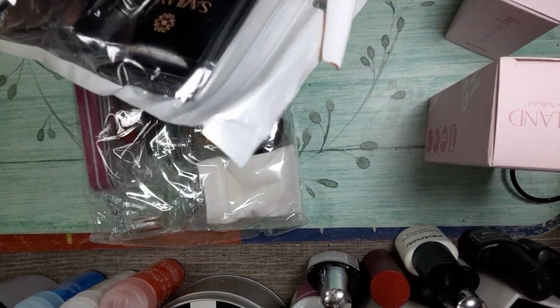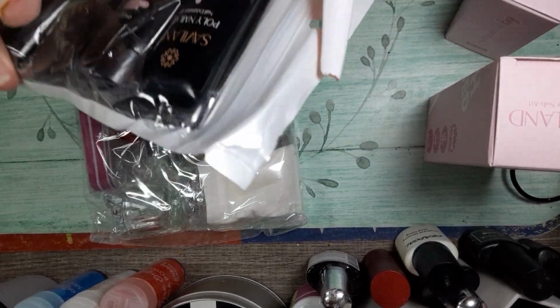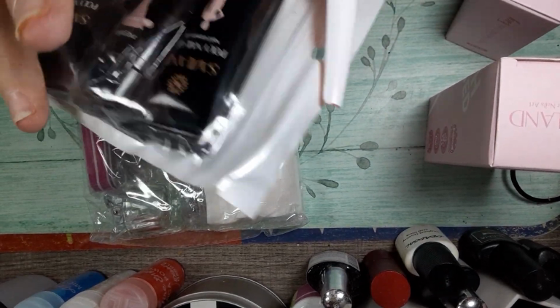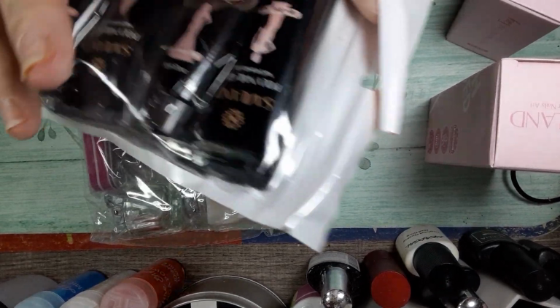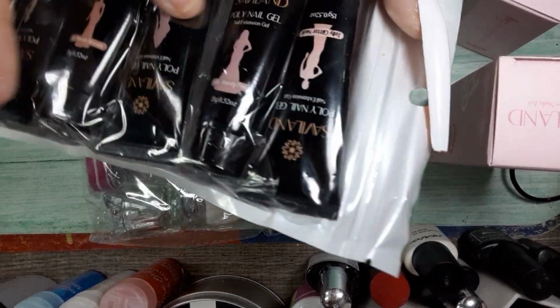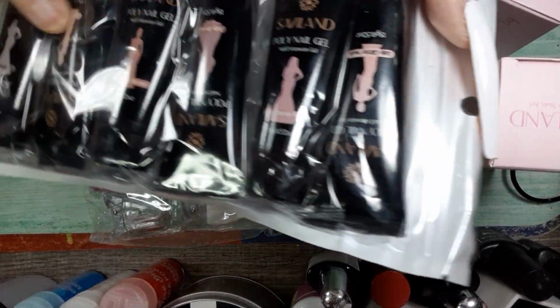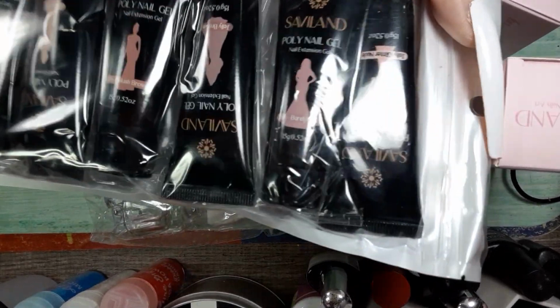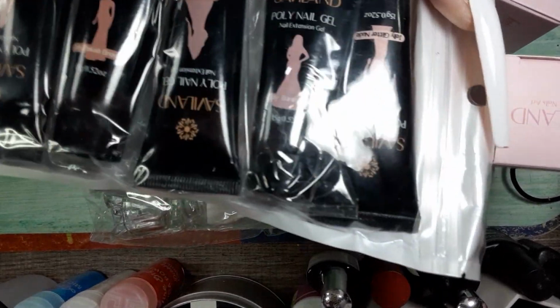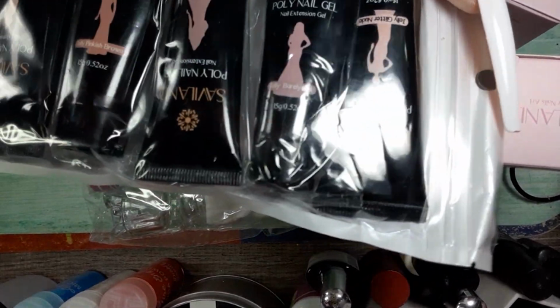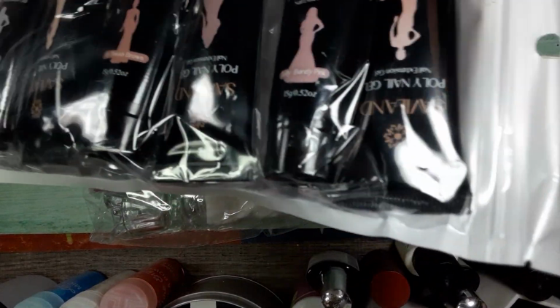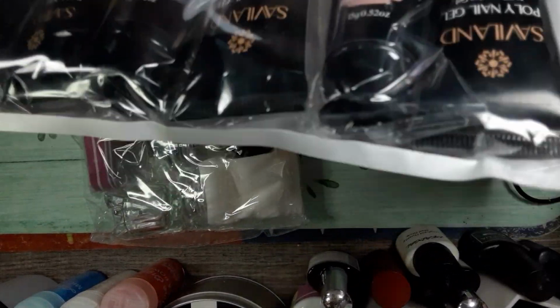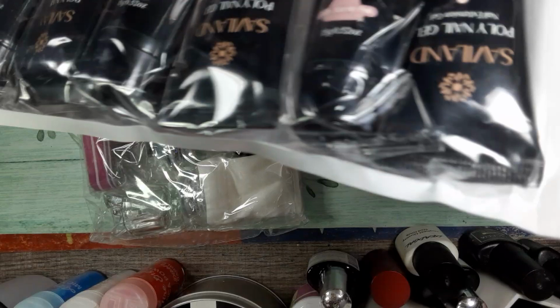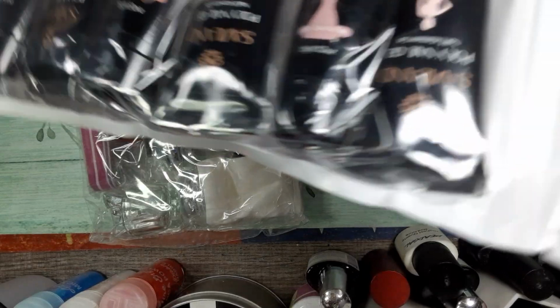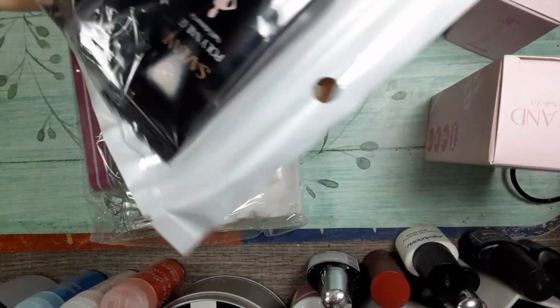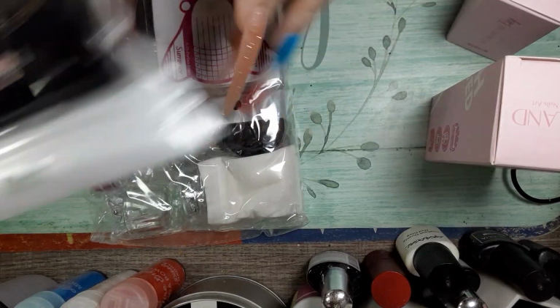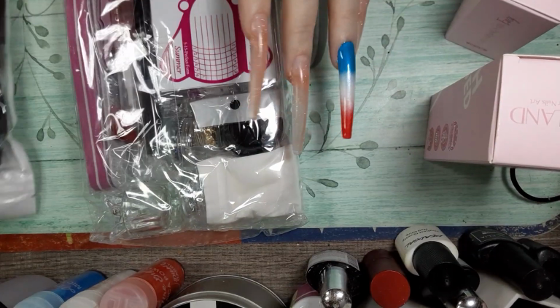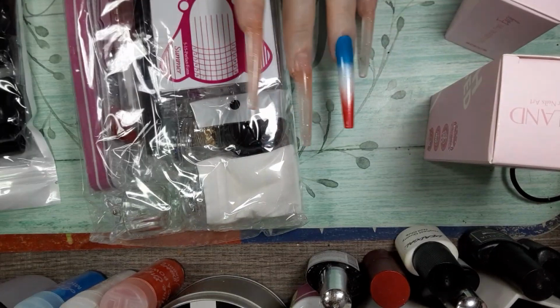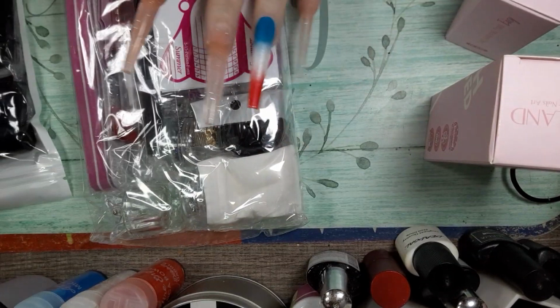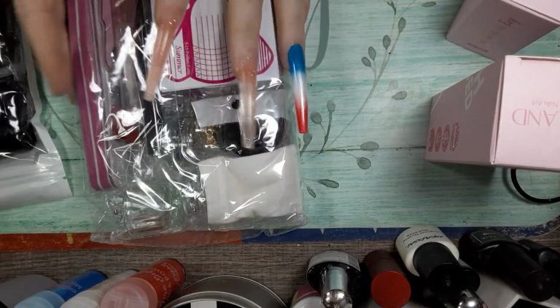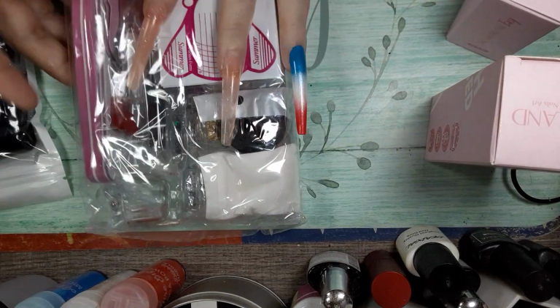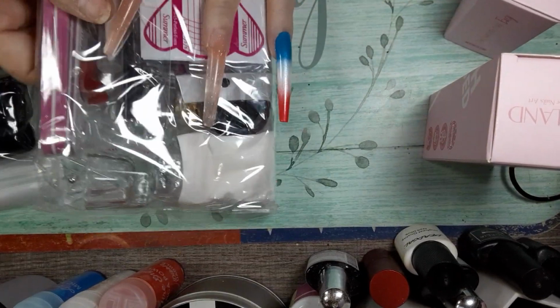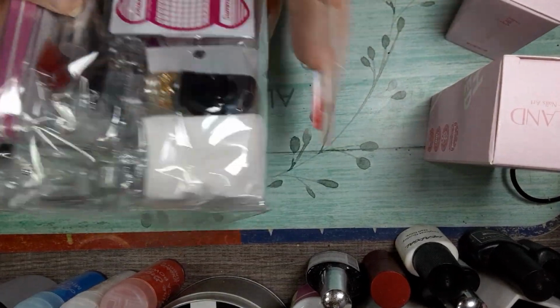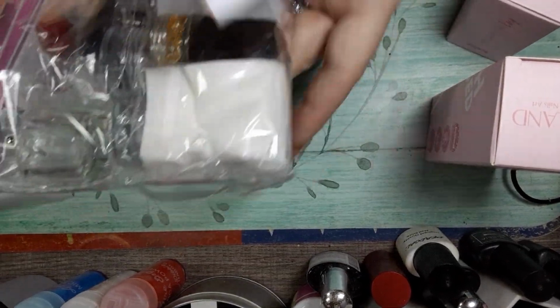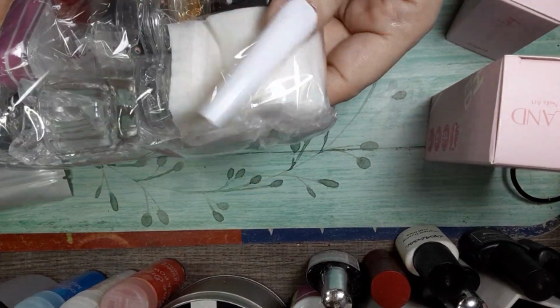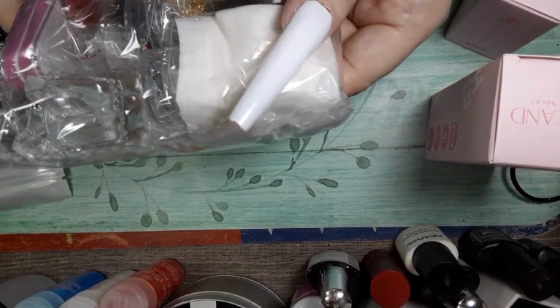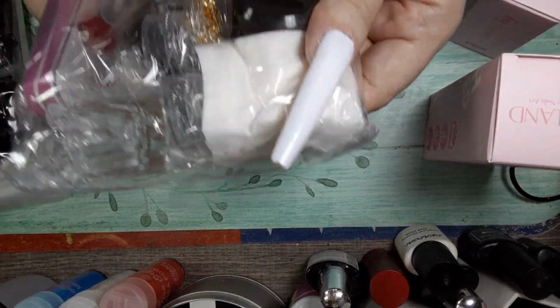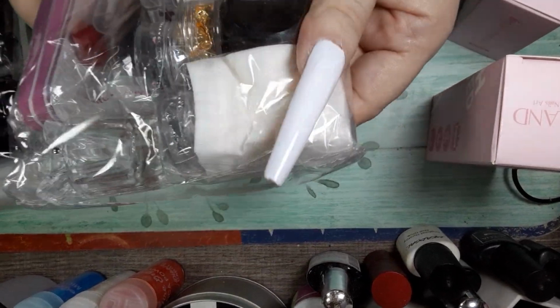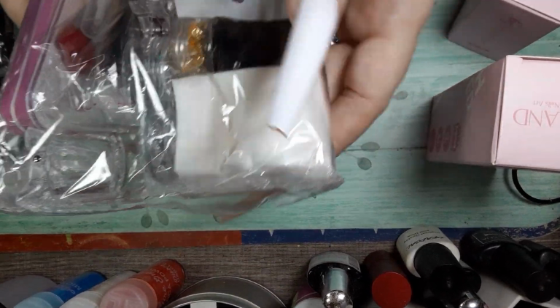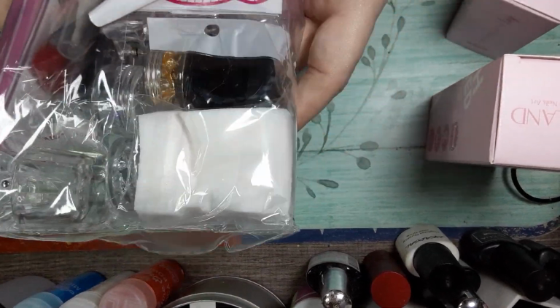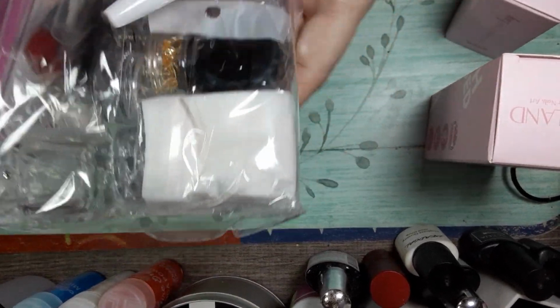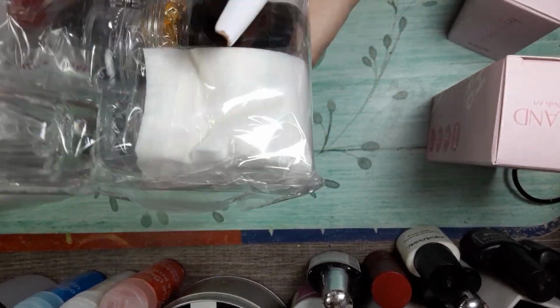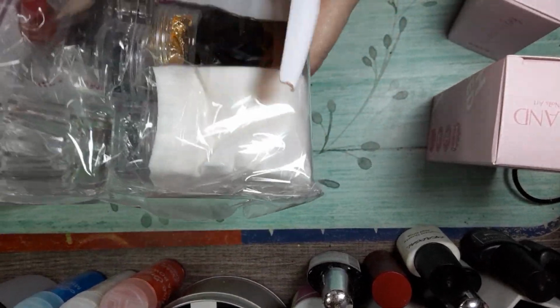And these are all 15 ml, and you got six of them. This thing is packed.